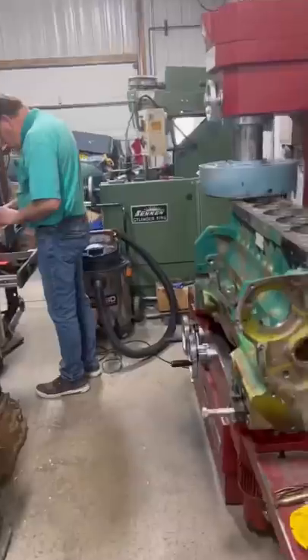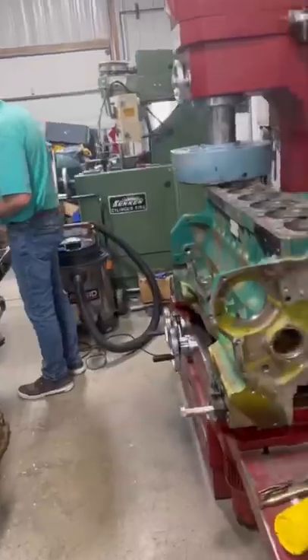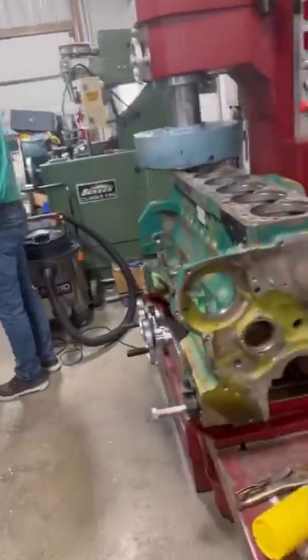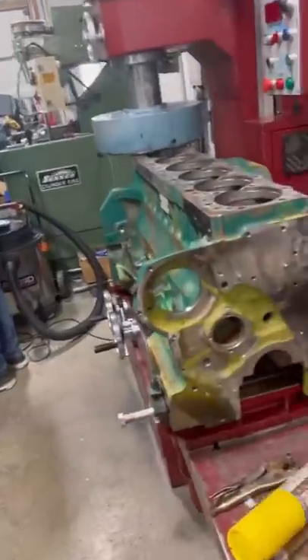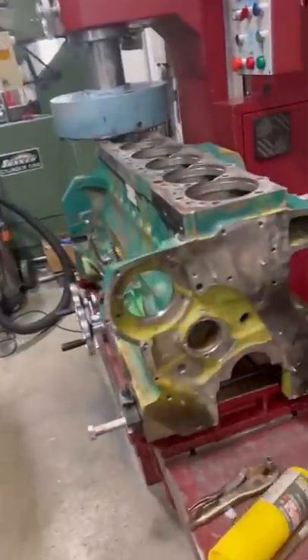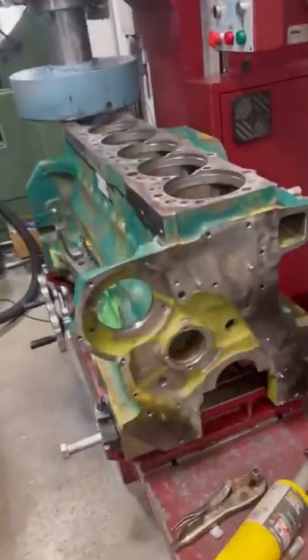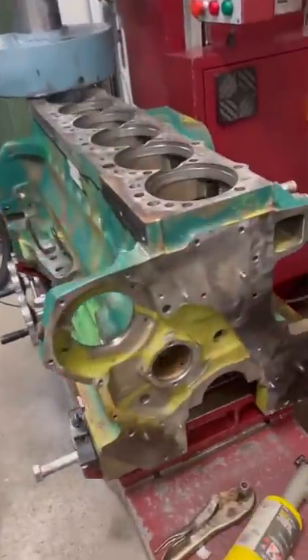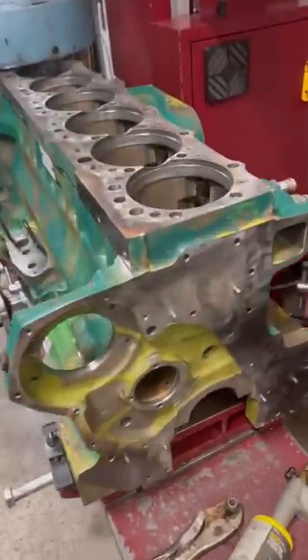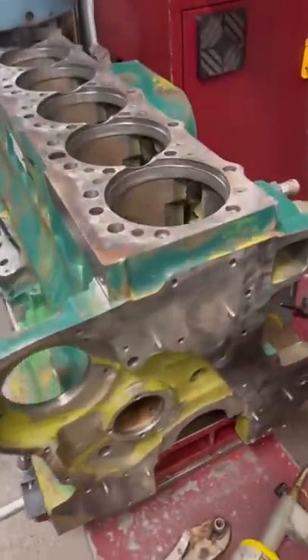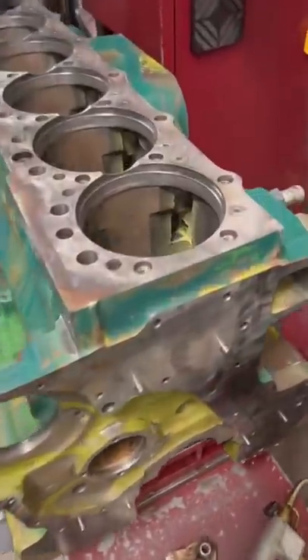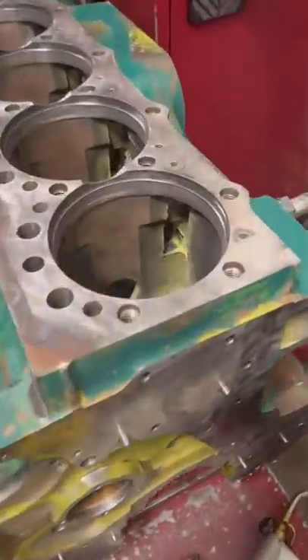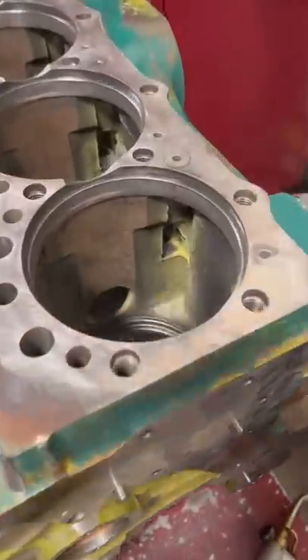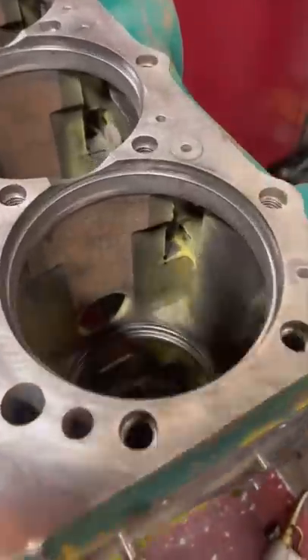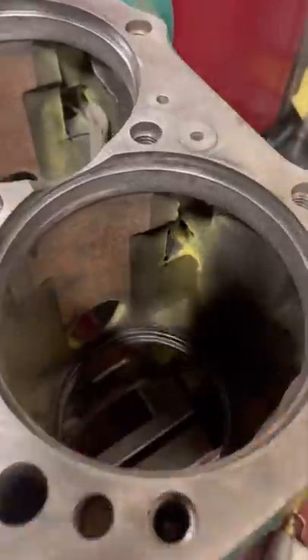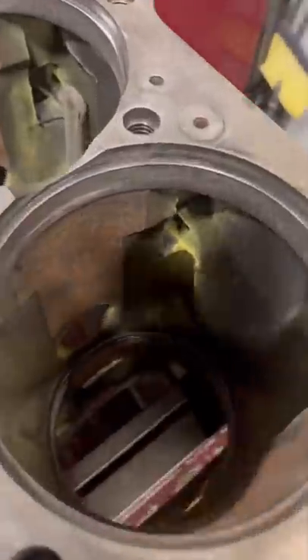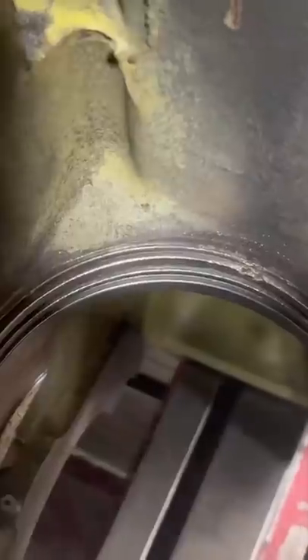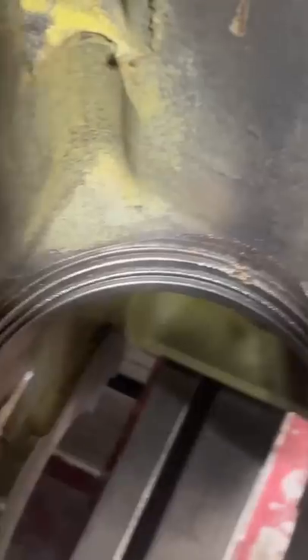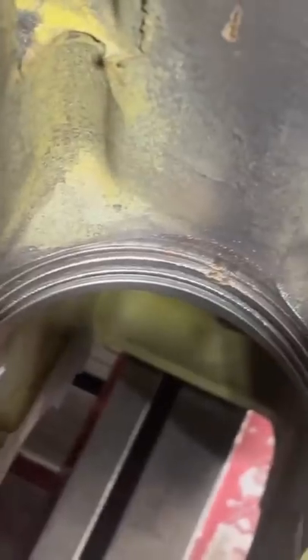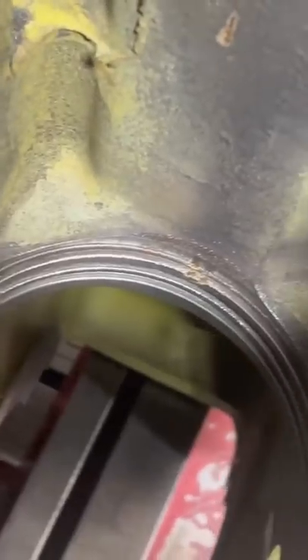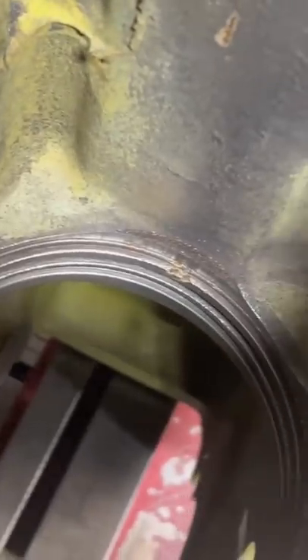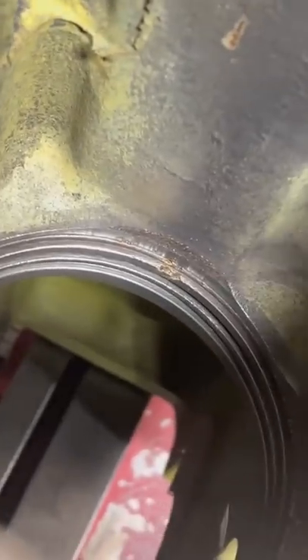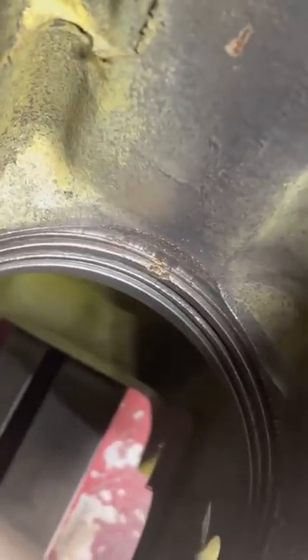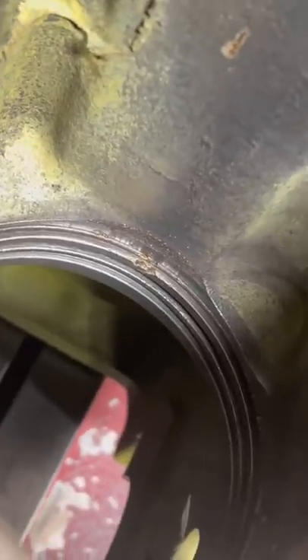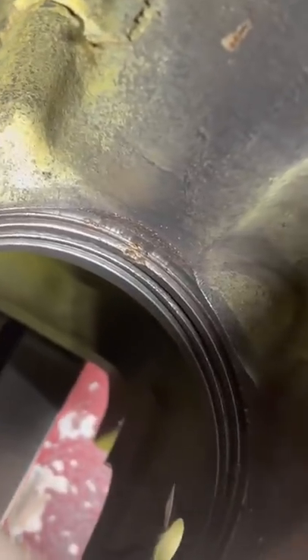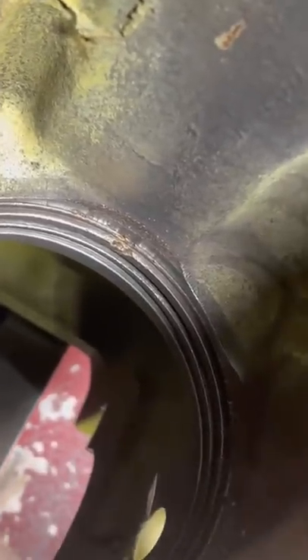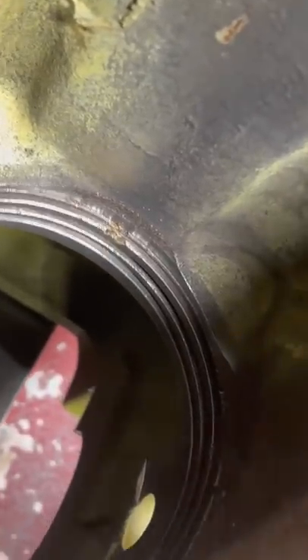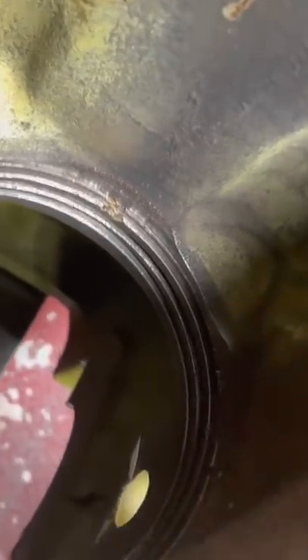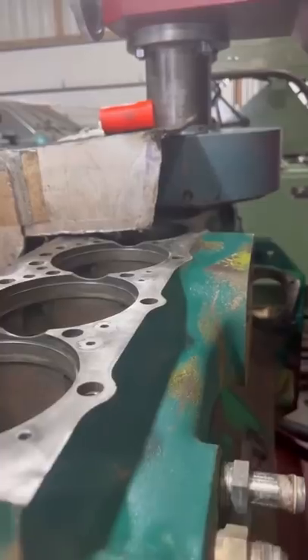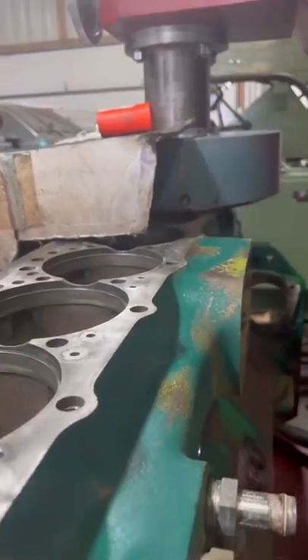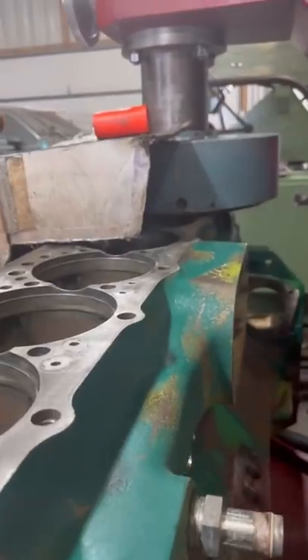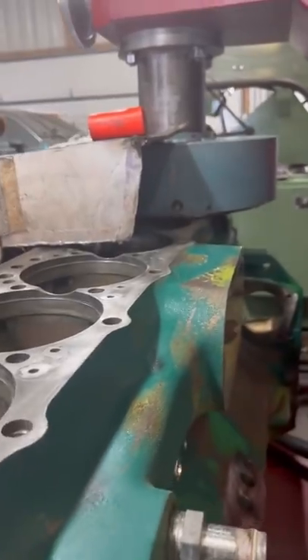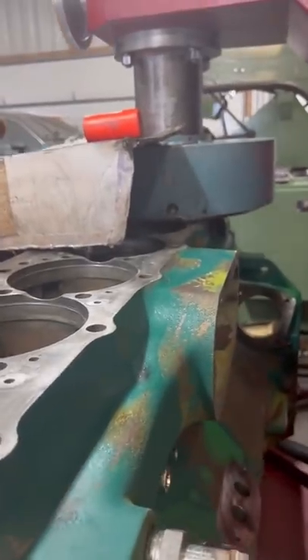A customer brought in a 6076 John Deere block for counterbore repairs. The lower bore damage could lead to coolant leaking into the oil.